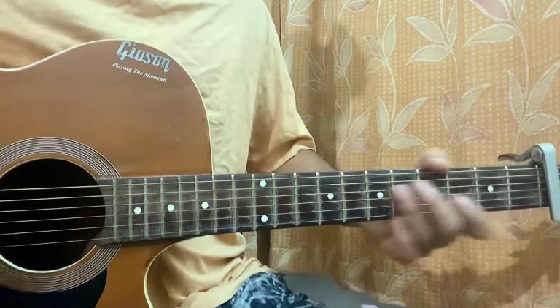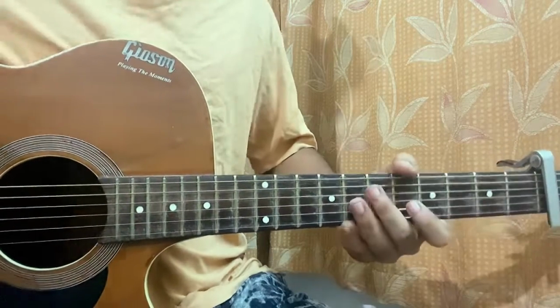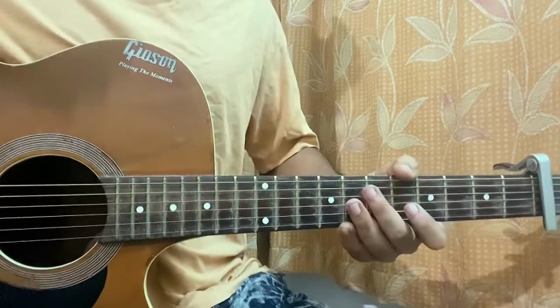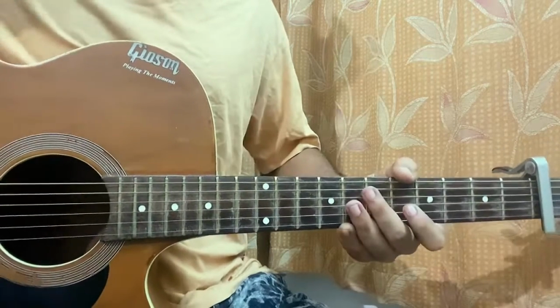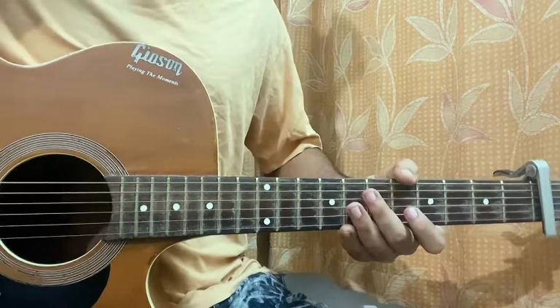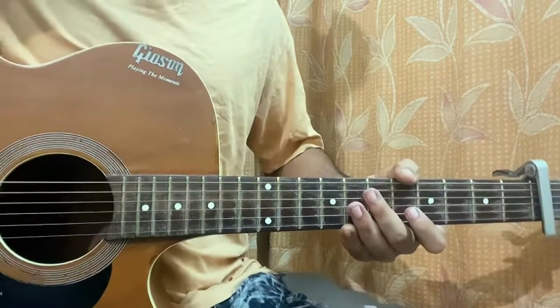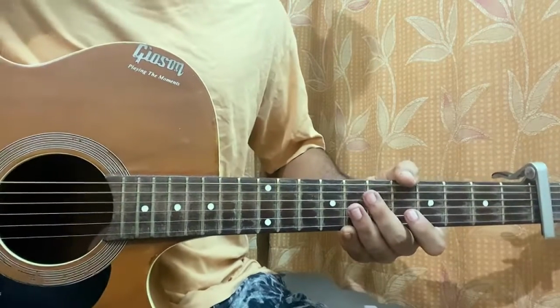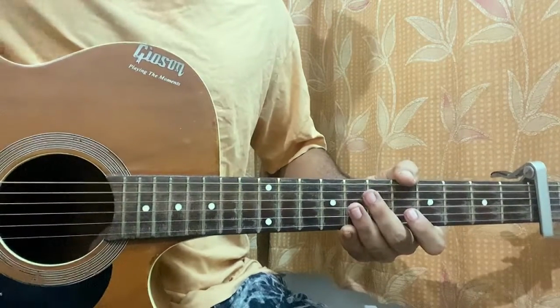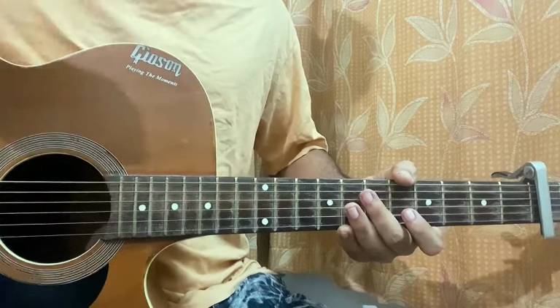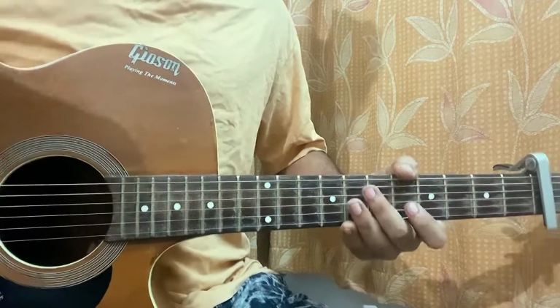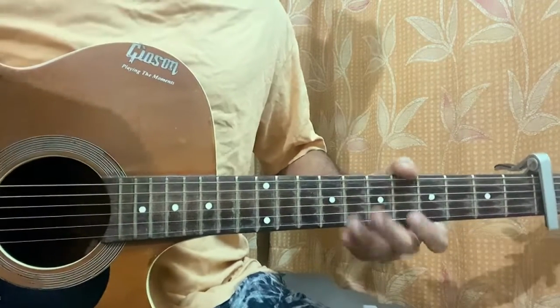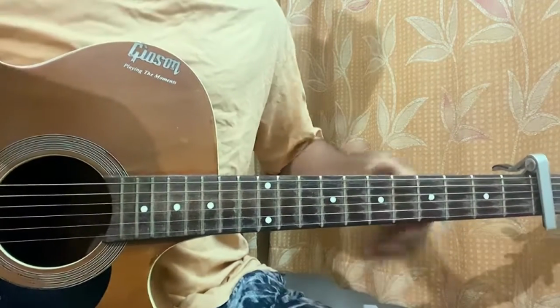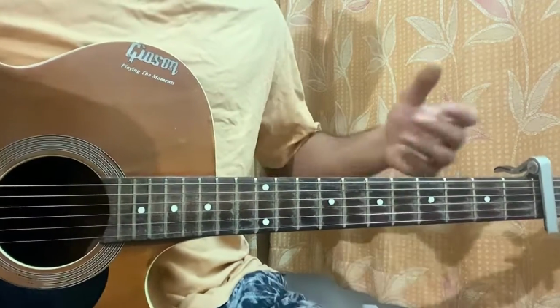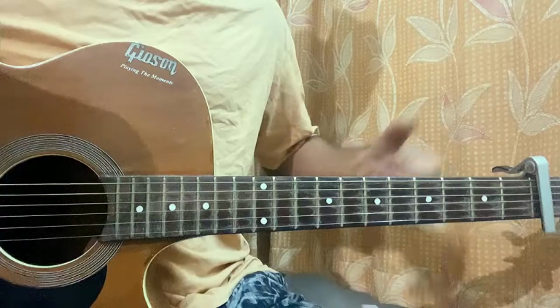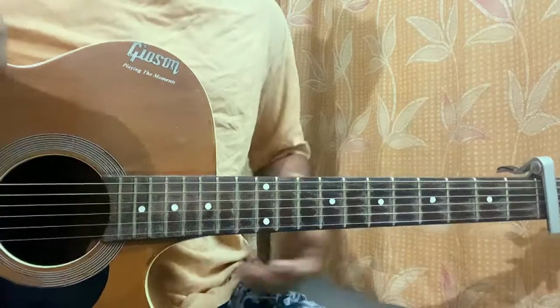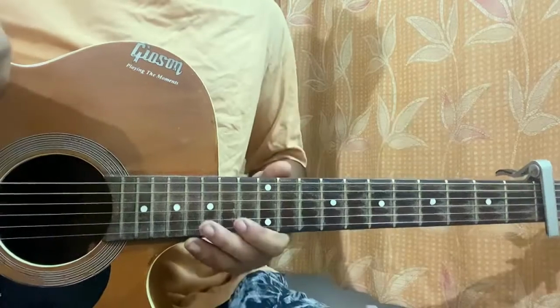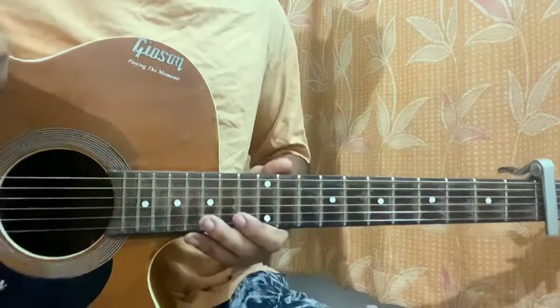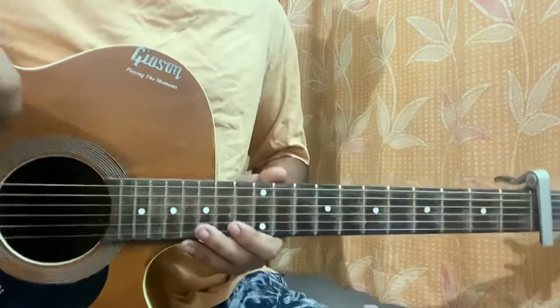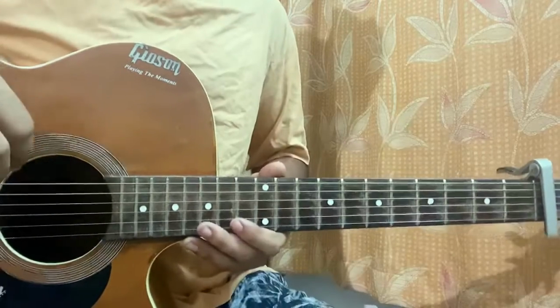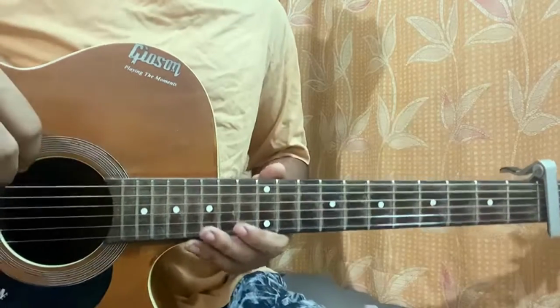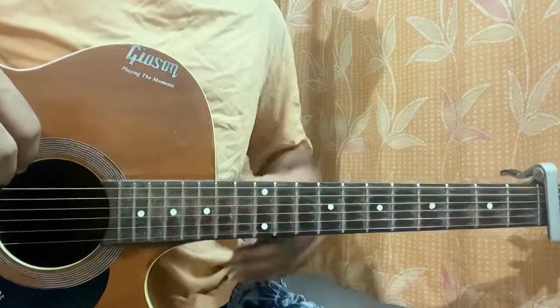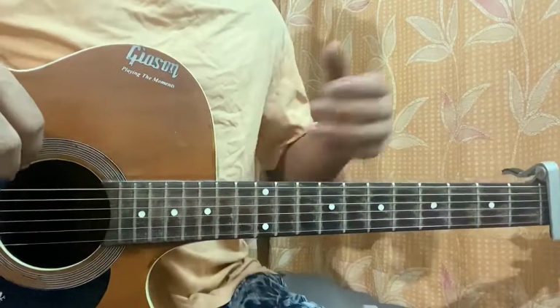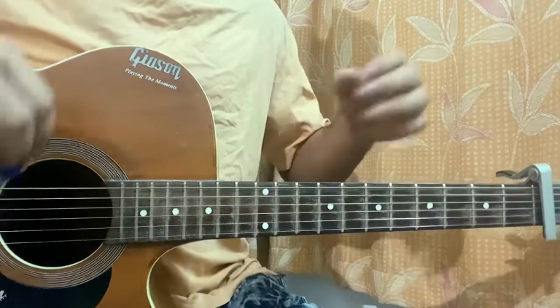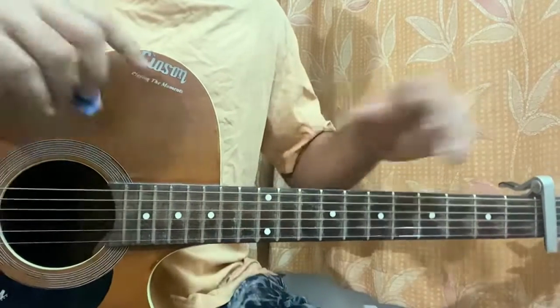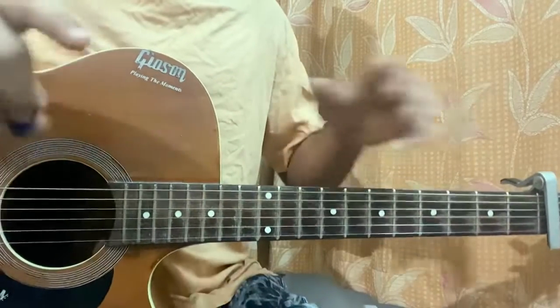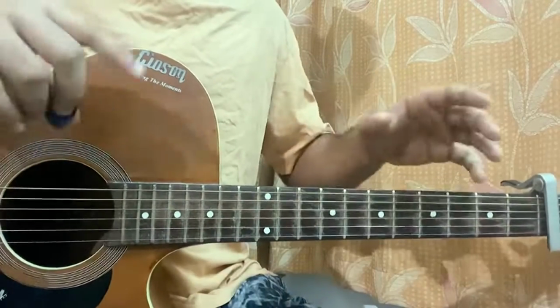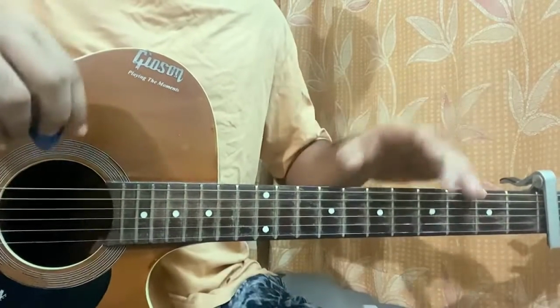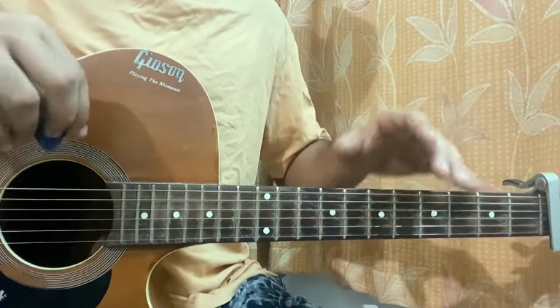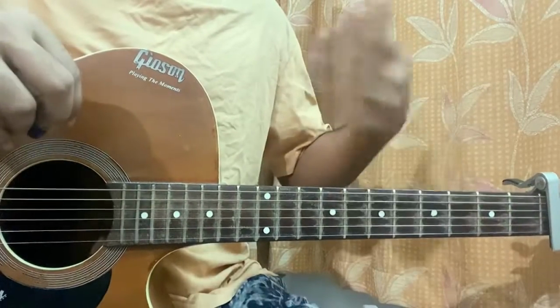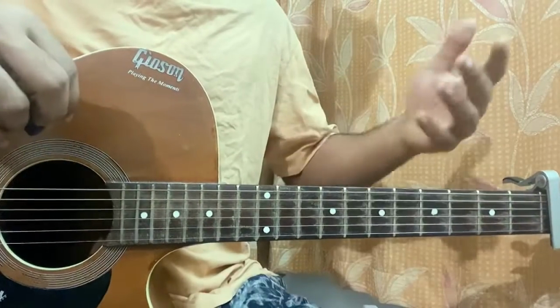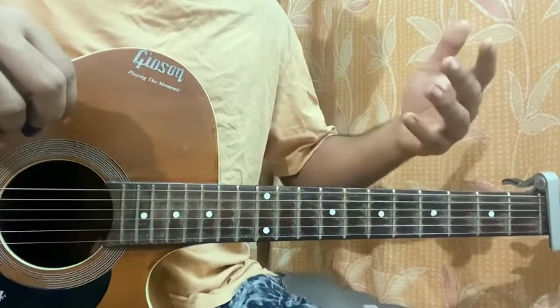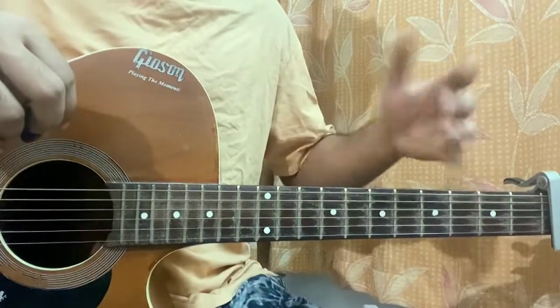Hi guys, welcome back. We'll have a quick look at the main riff of Sneakers. I'll show you guys a bit of chorus strumming.